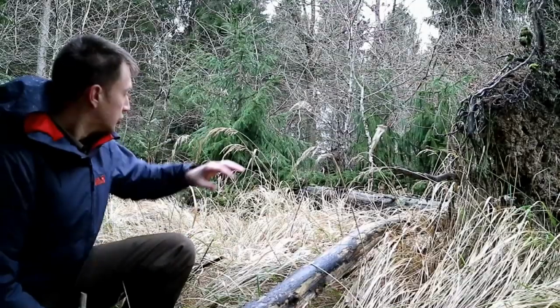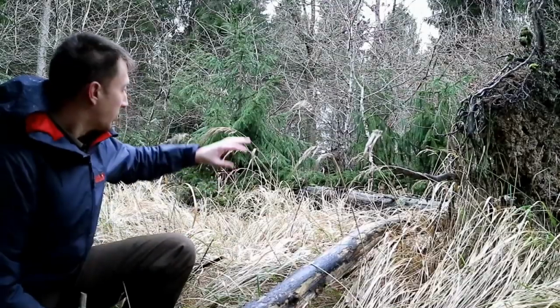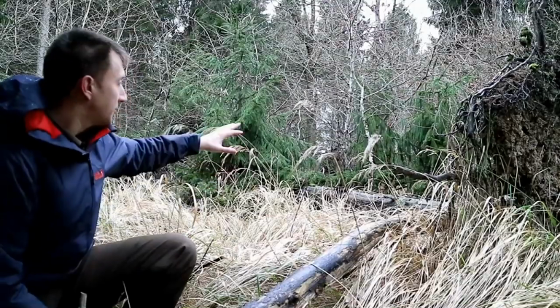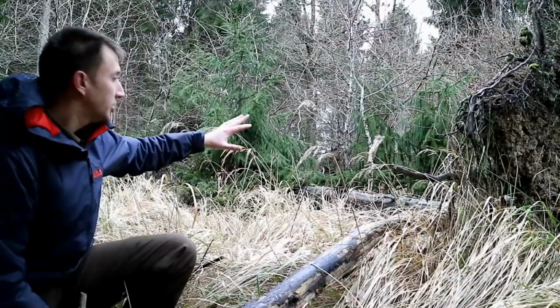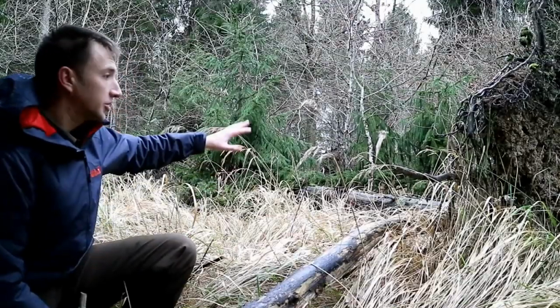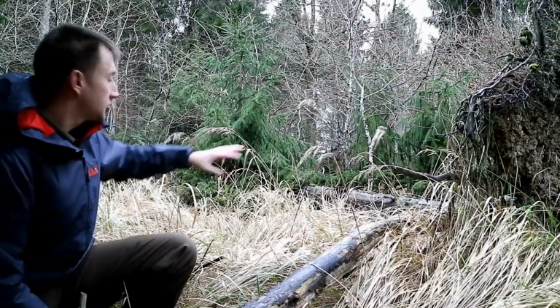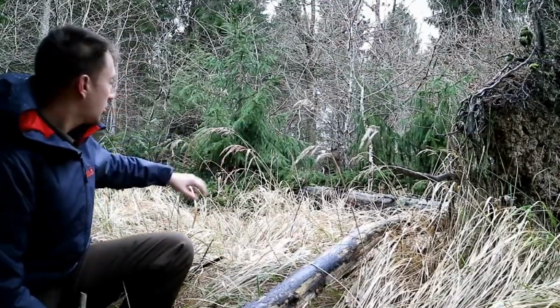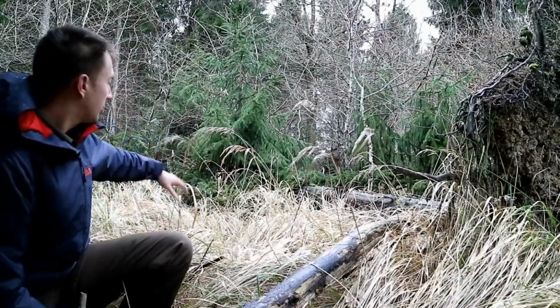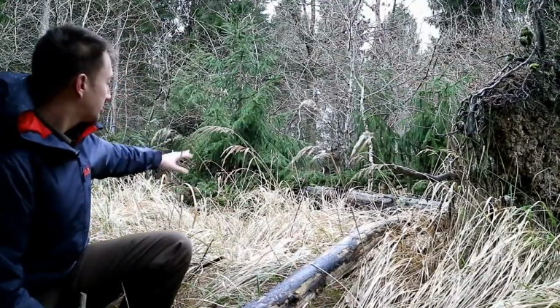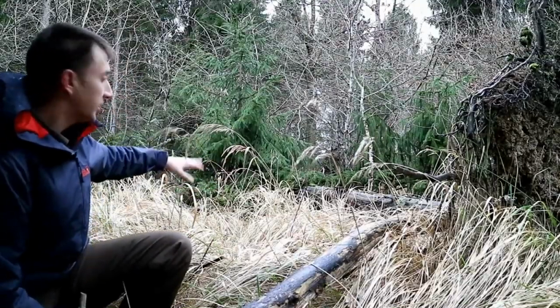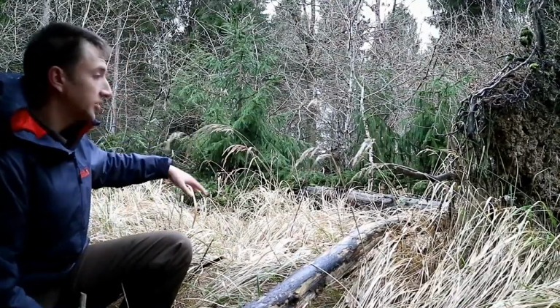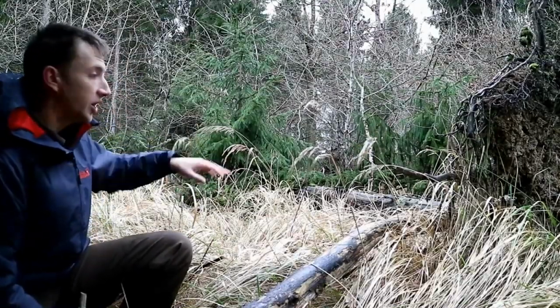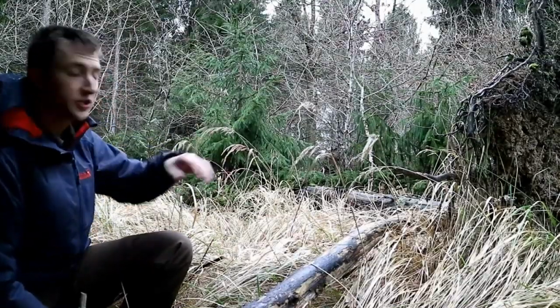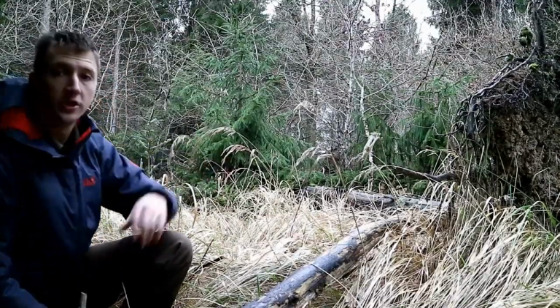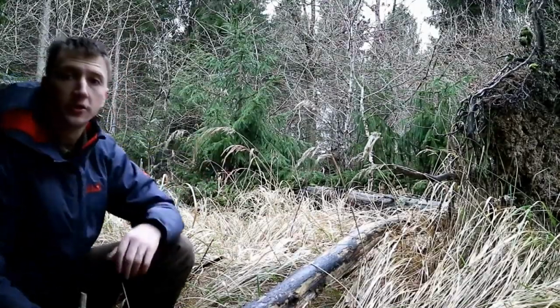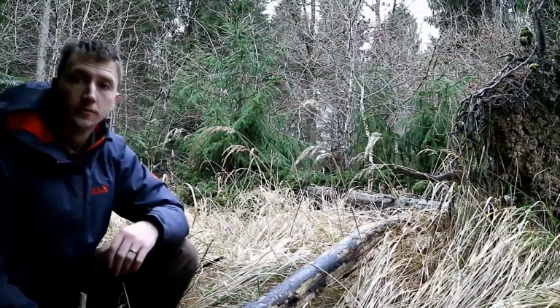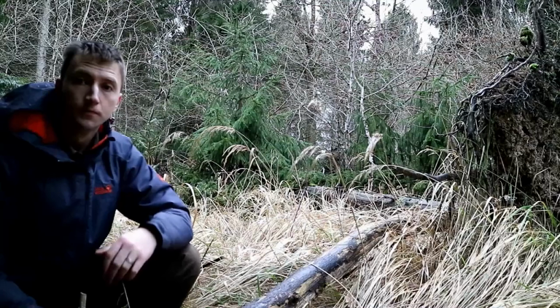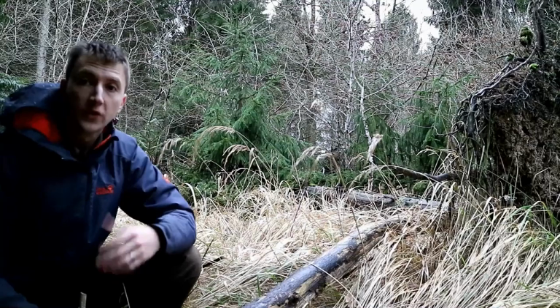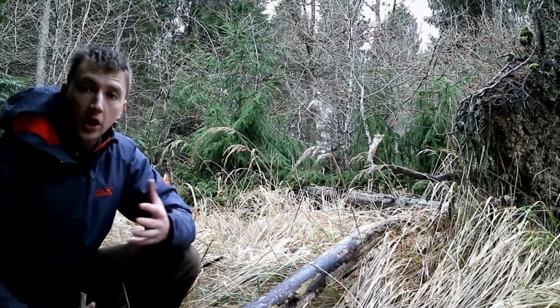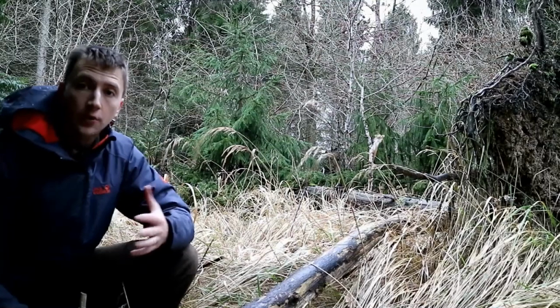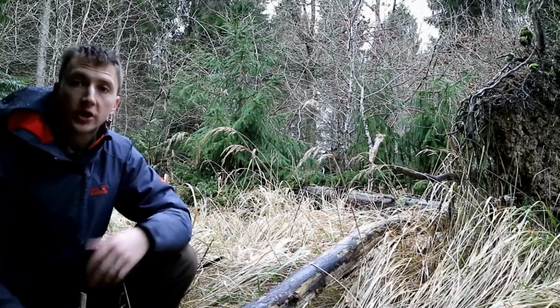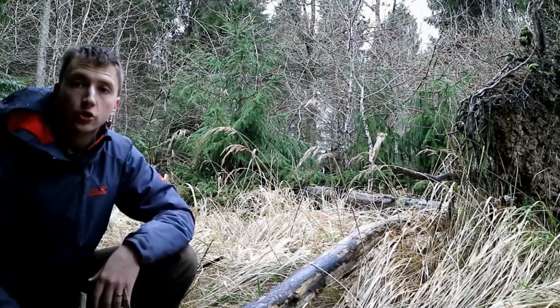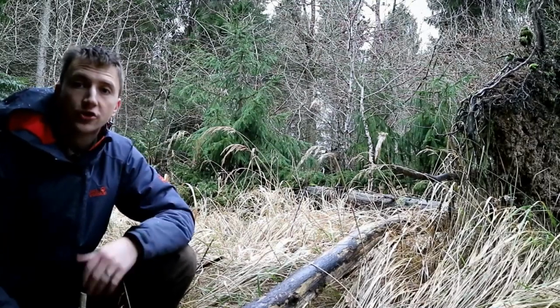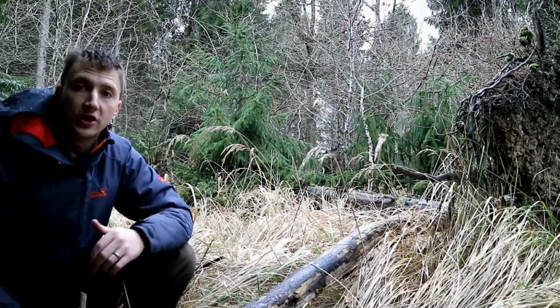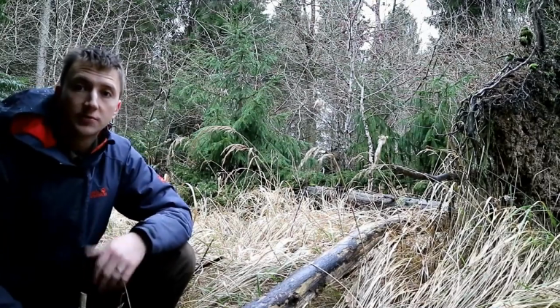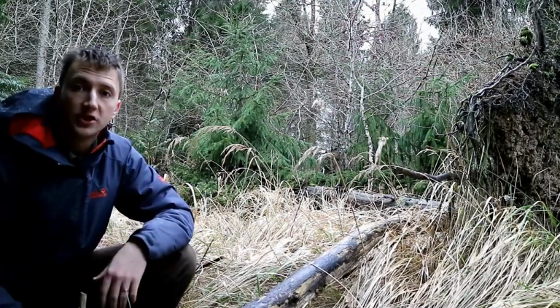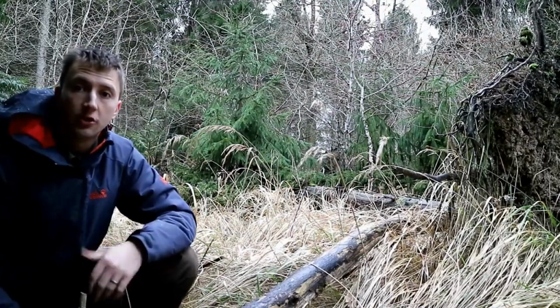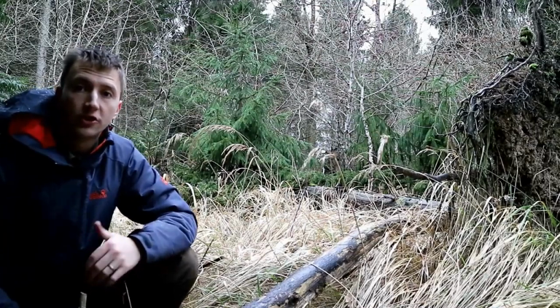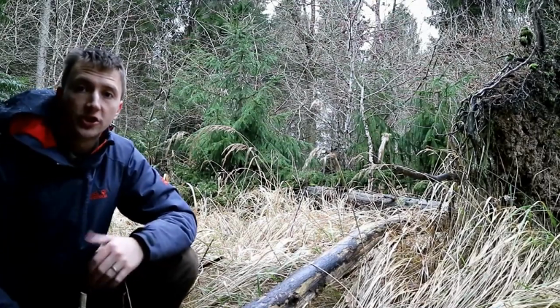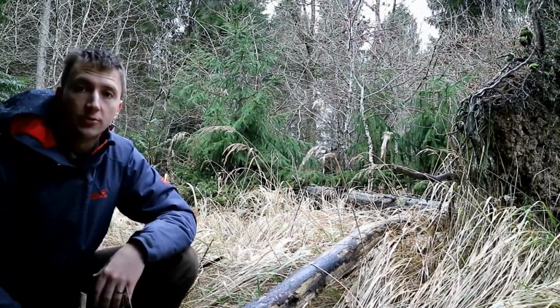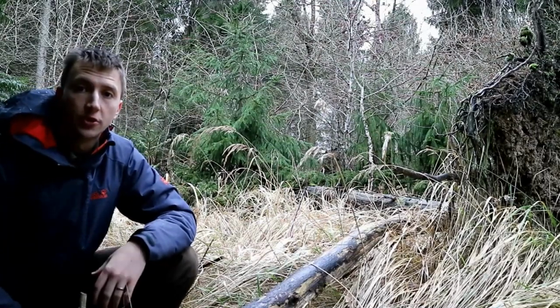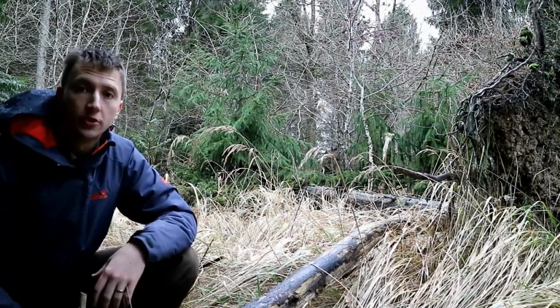Behind me here you can see all this dead grass, and we can use this for nest material for a tinder bundle.